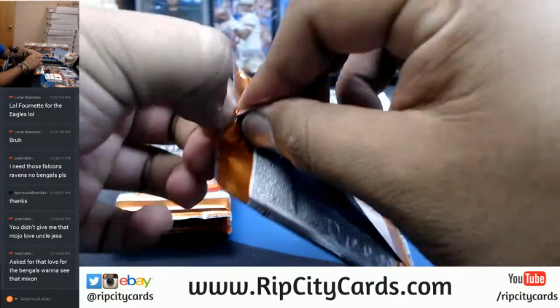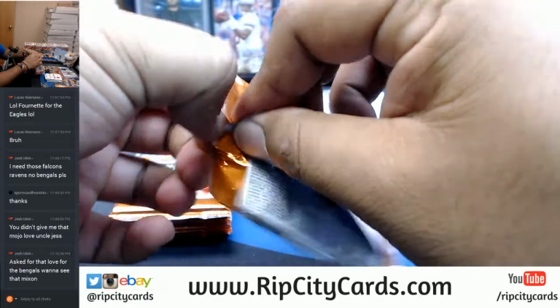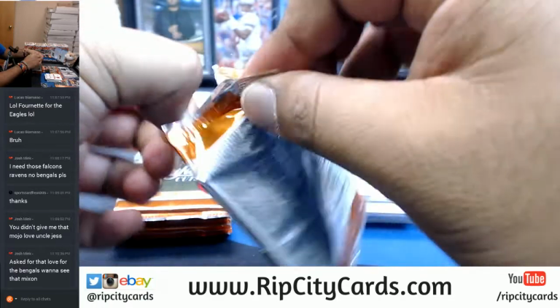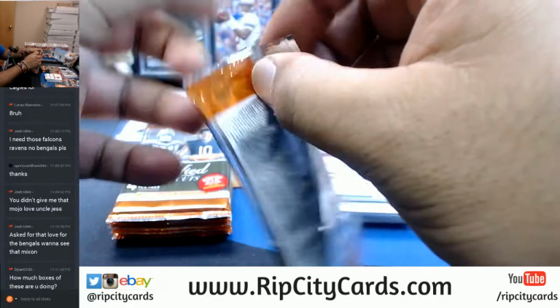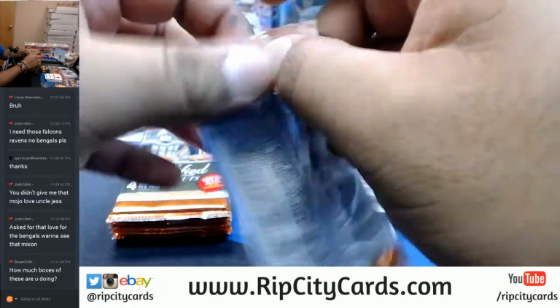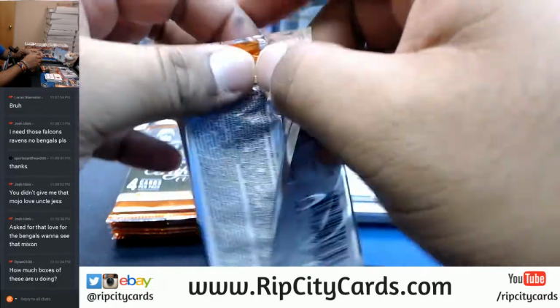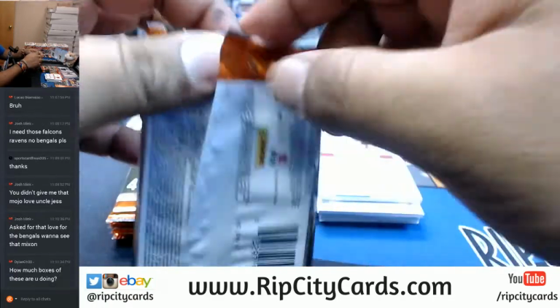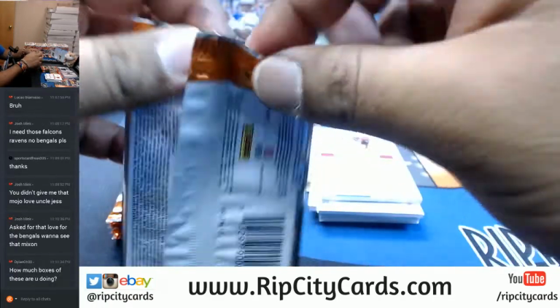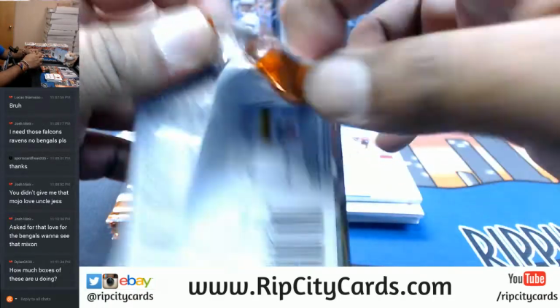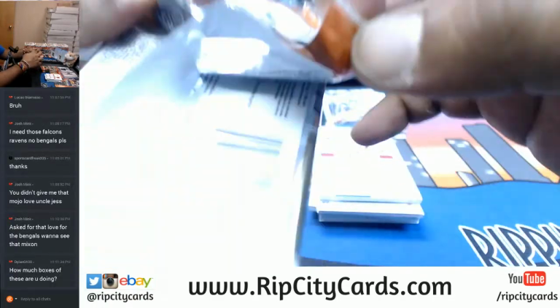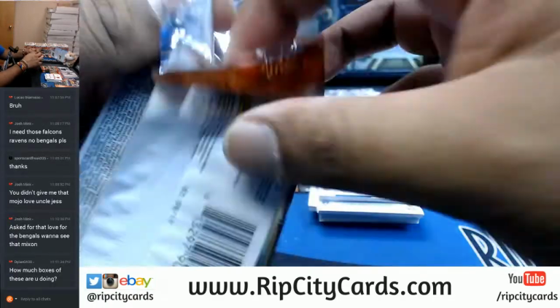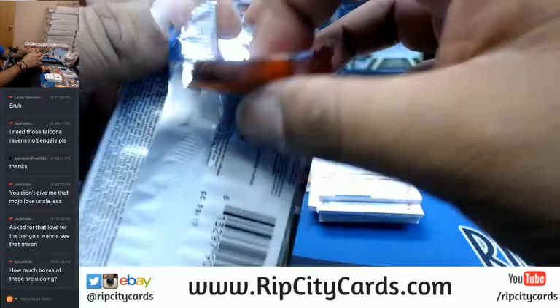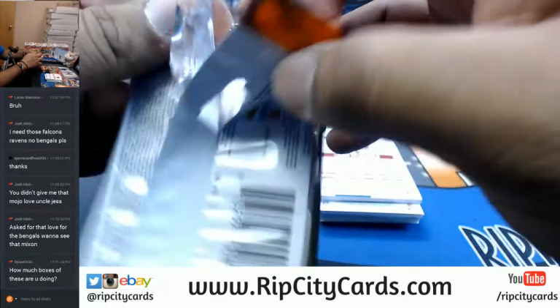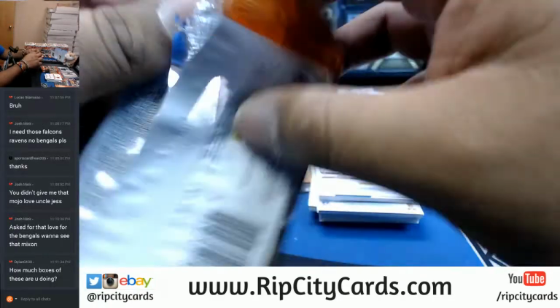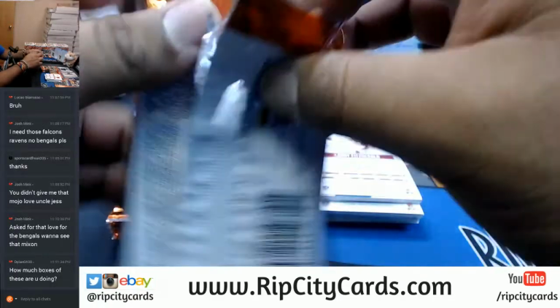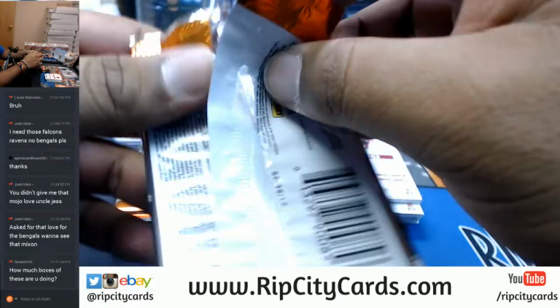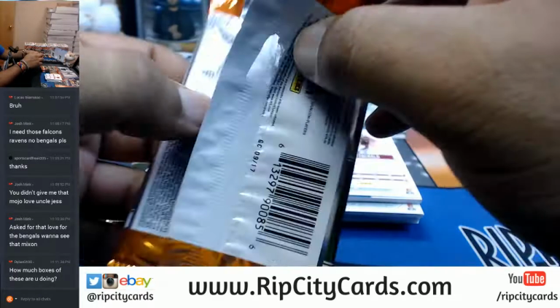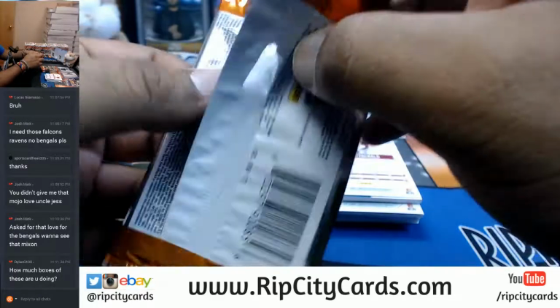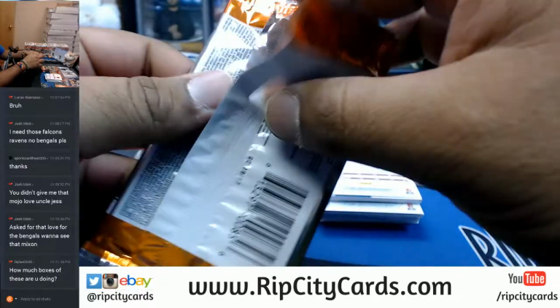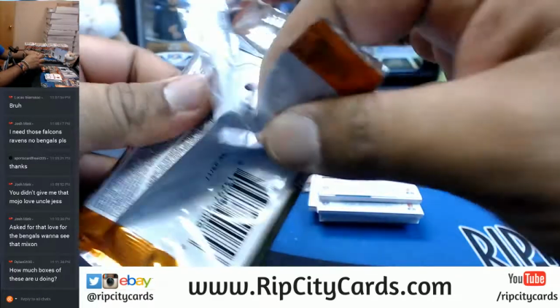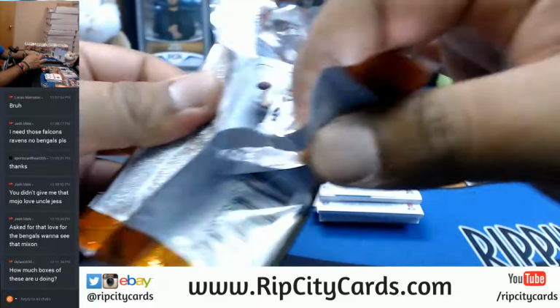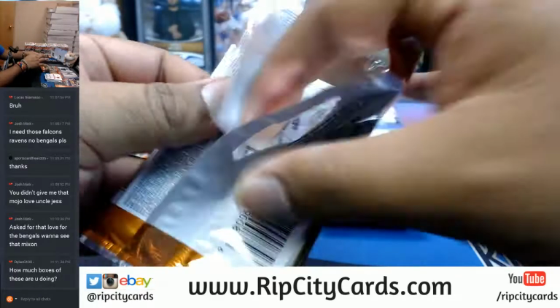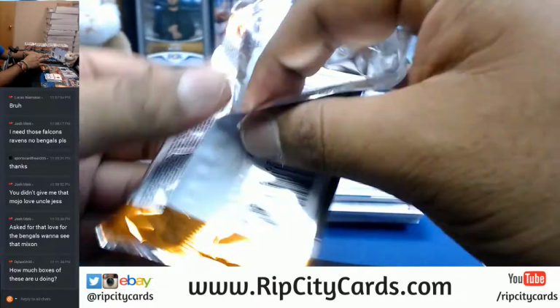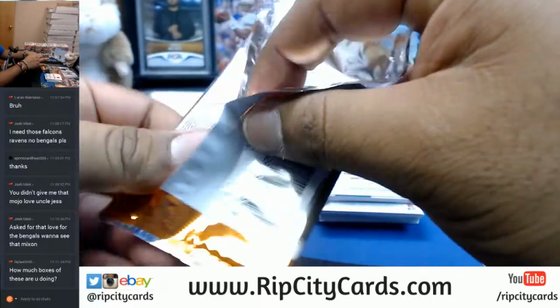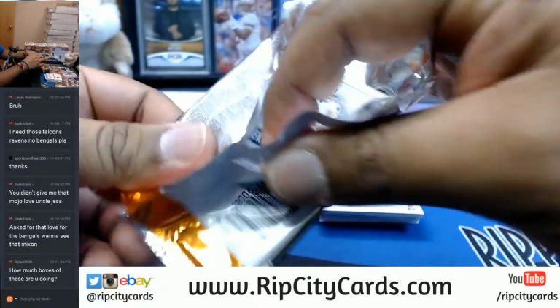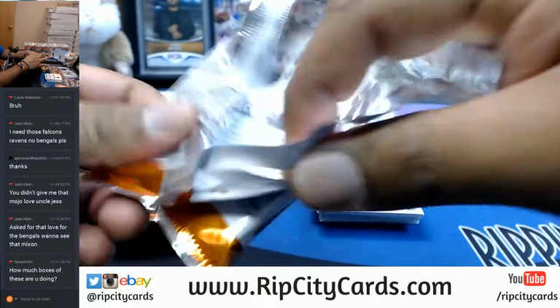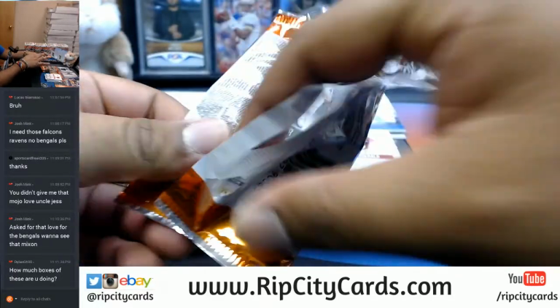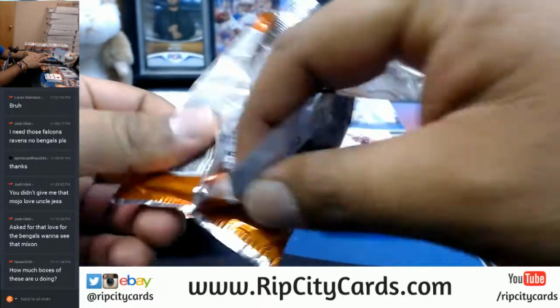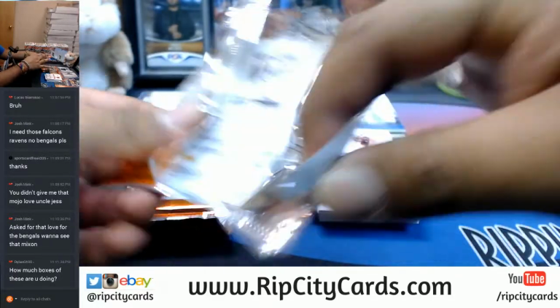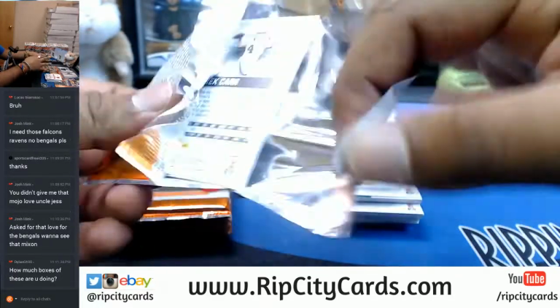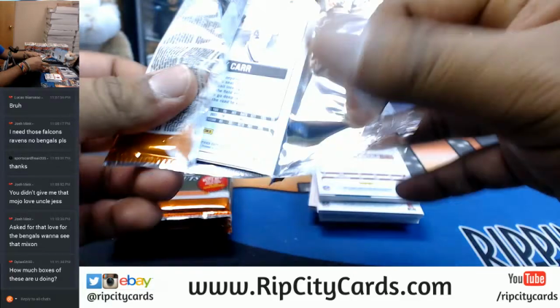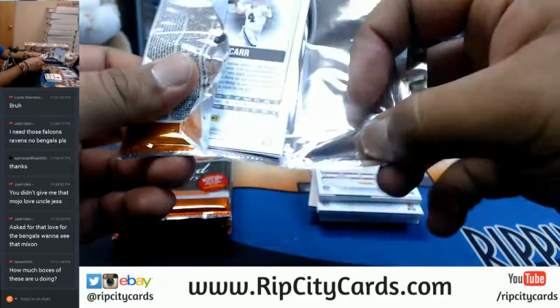Anybody watching the Panthers-Eagles game right now? I'm doing six boxes of this, Dylan G.